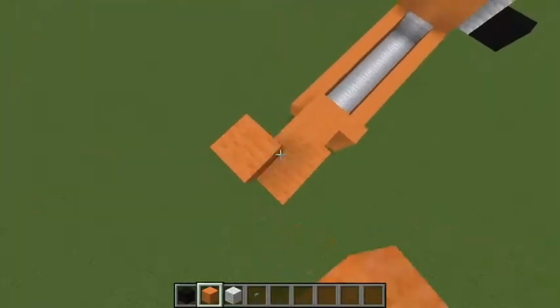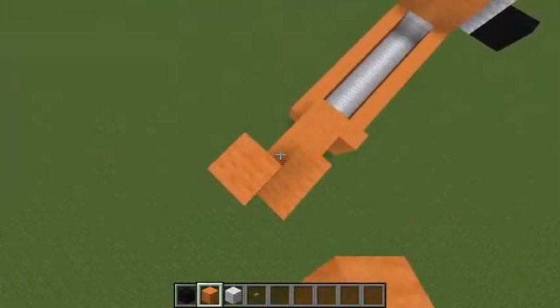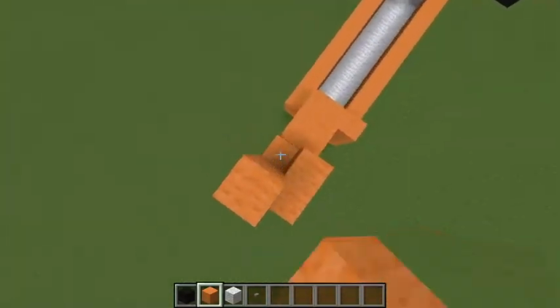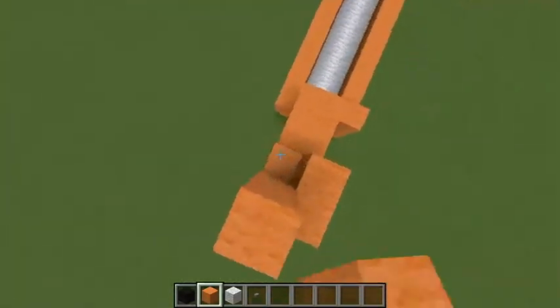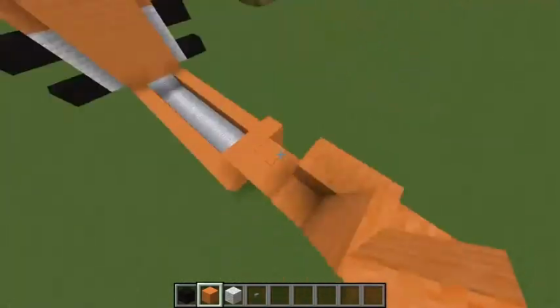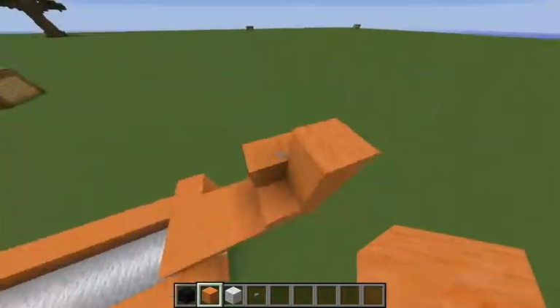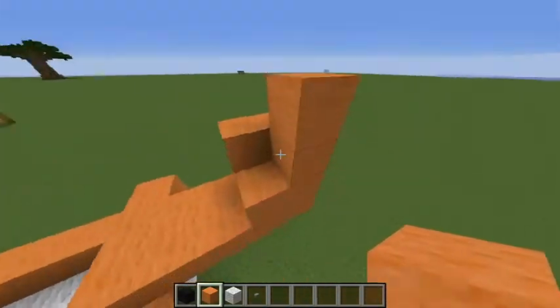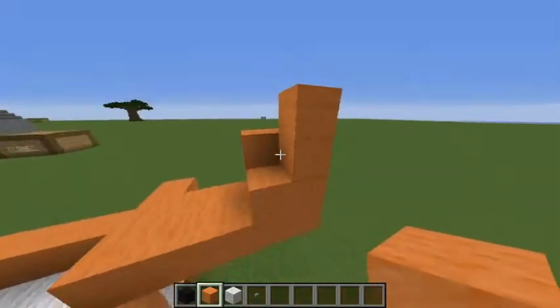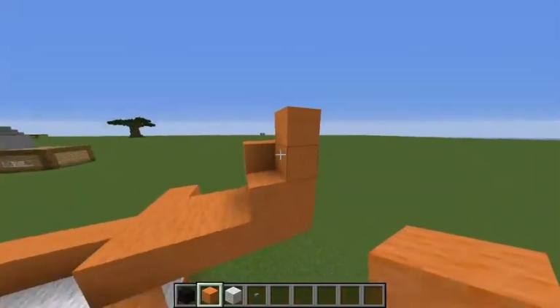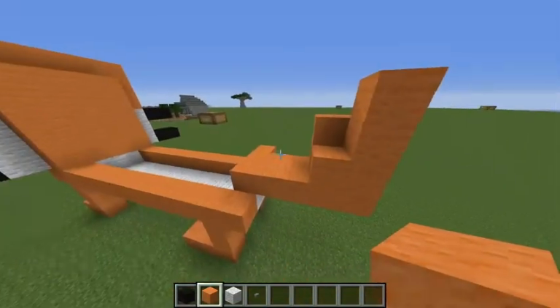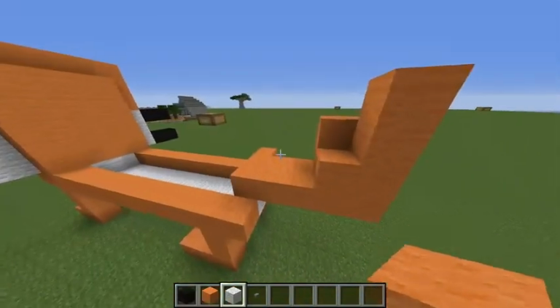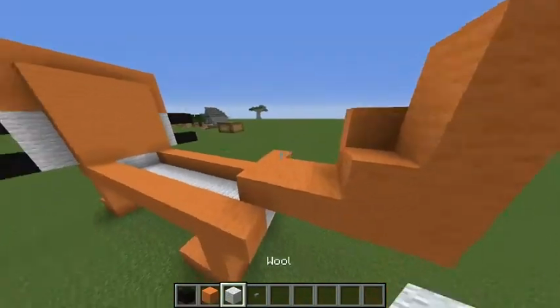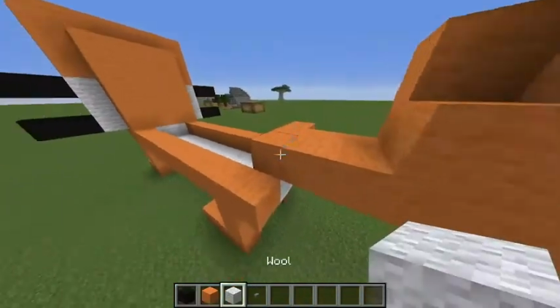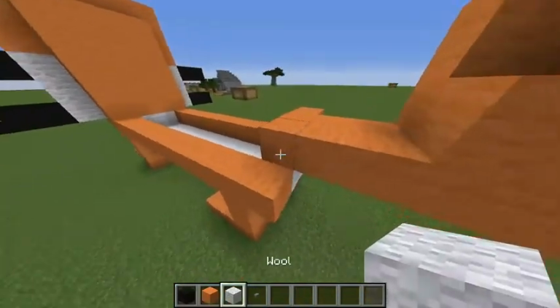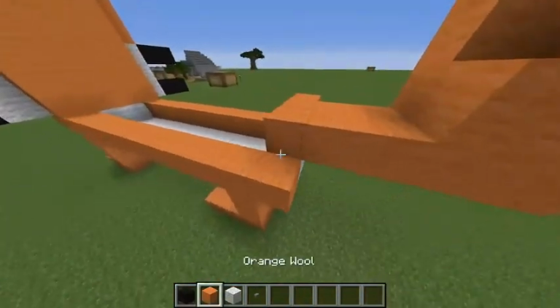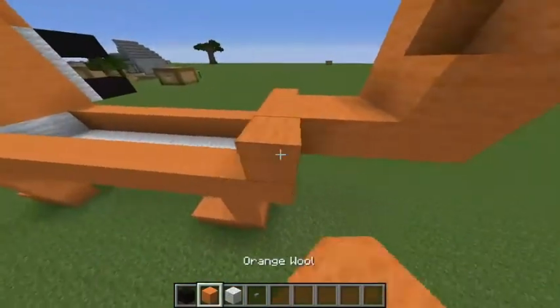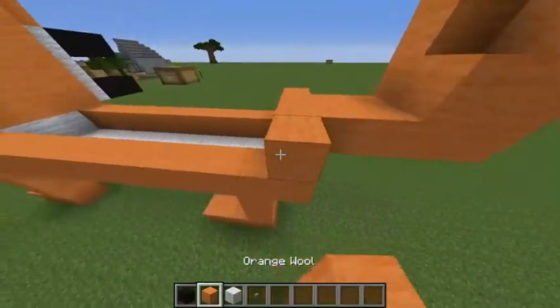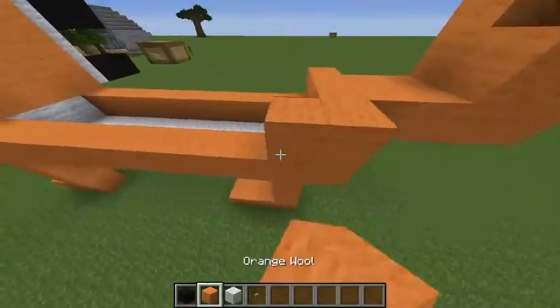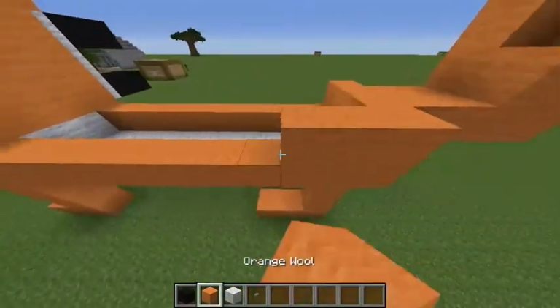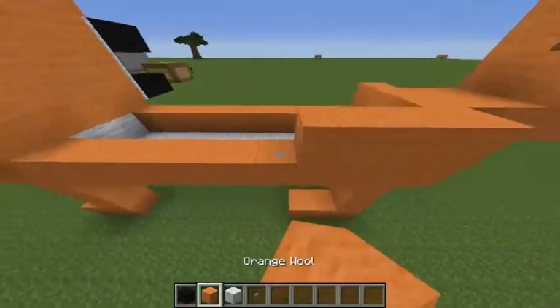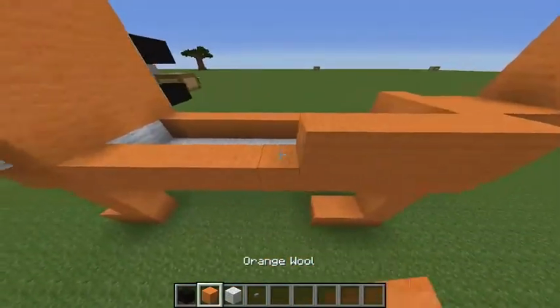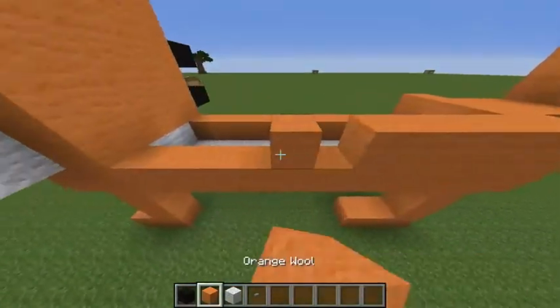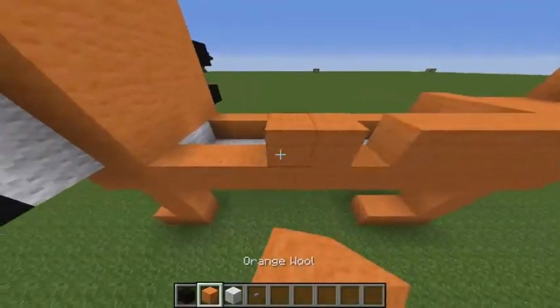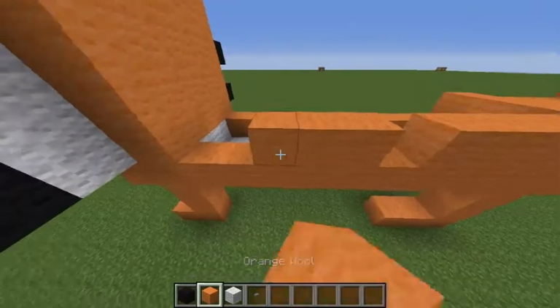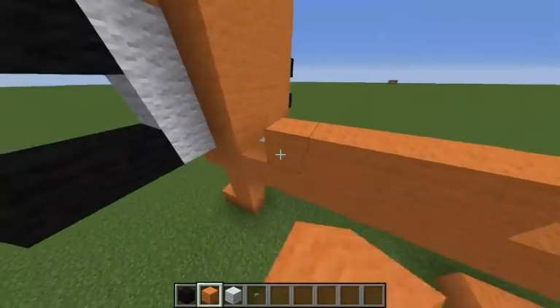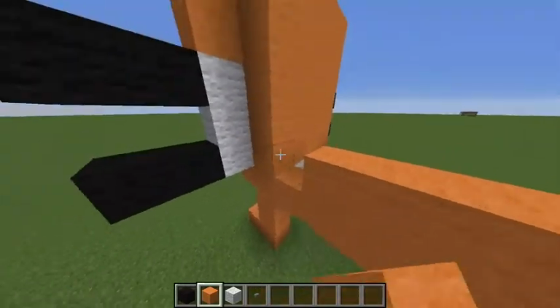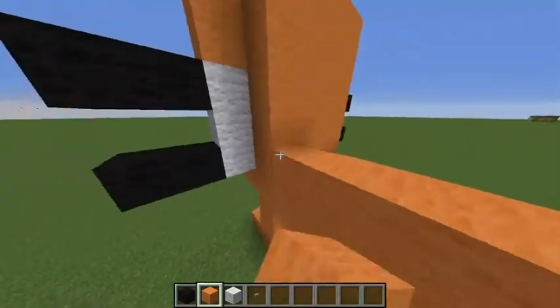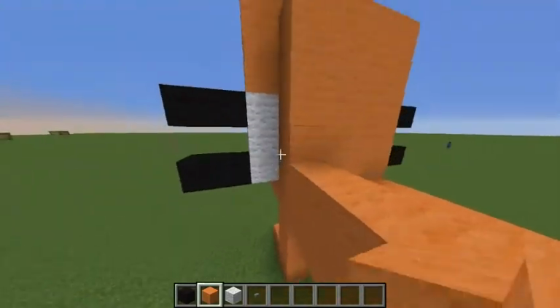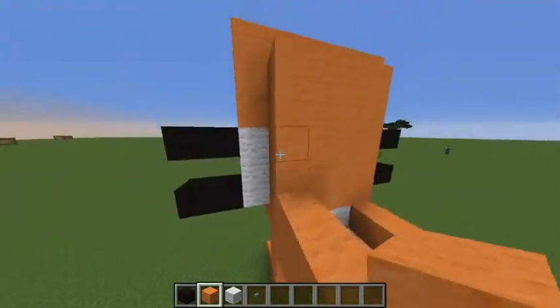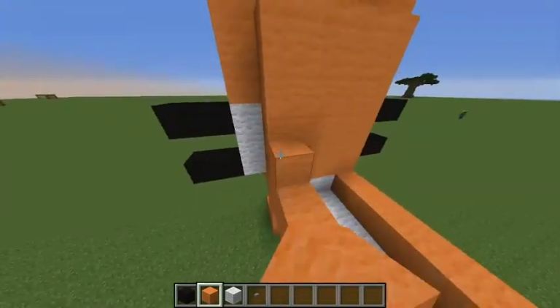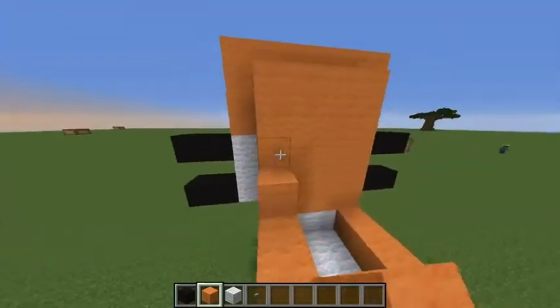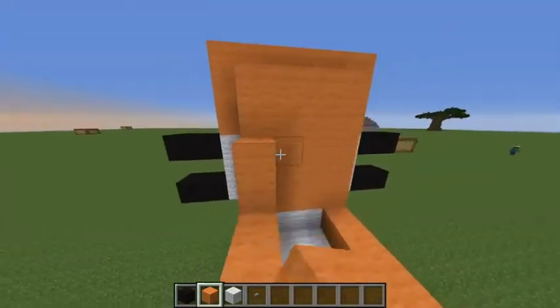Then boom boom boom — this is when you make his tail right here. You just want to build up like that, that's his tail right there.